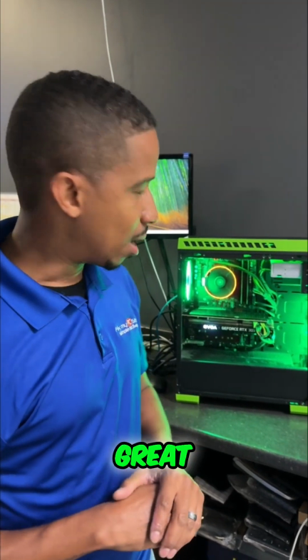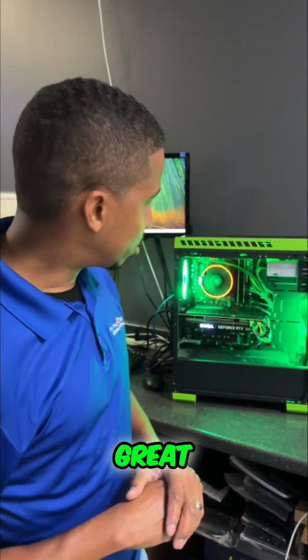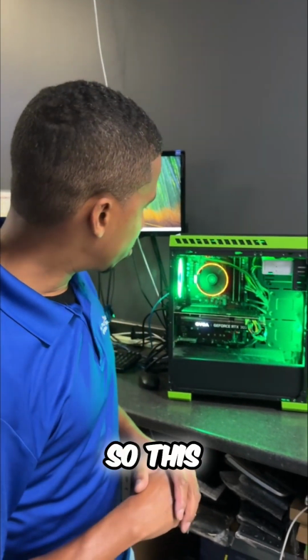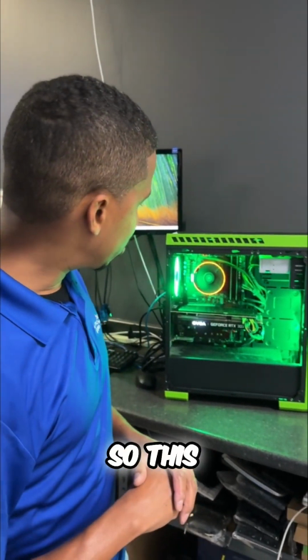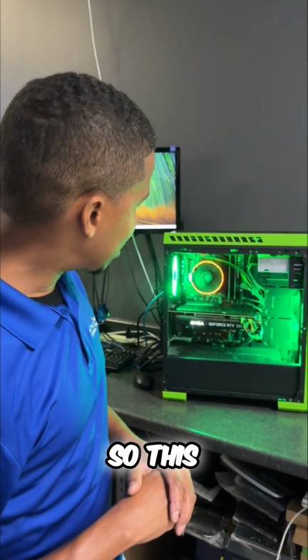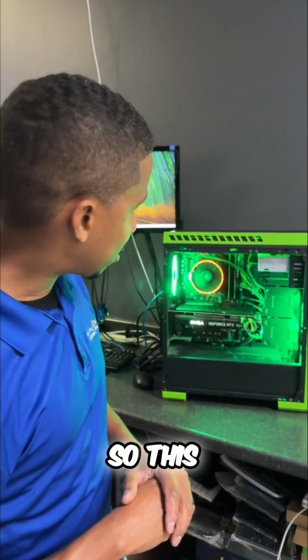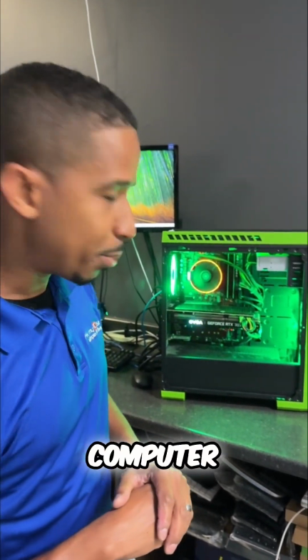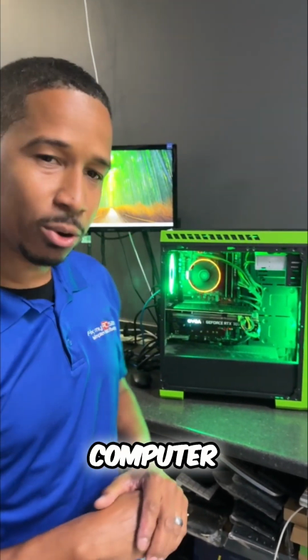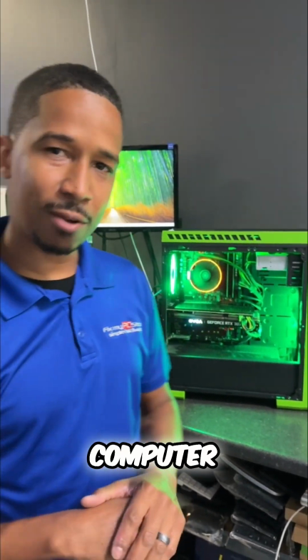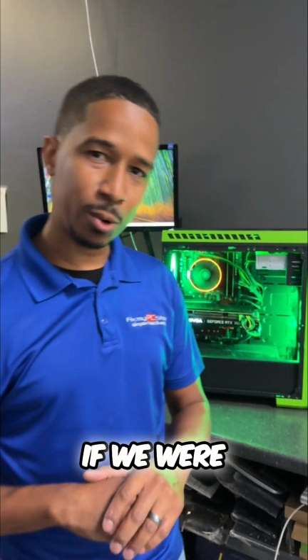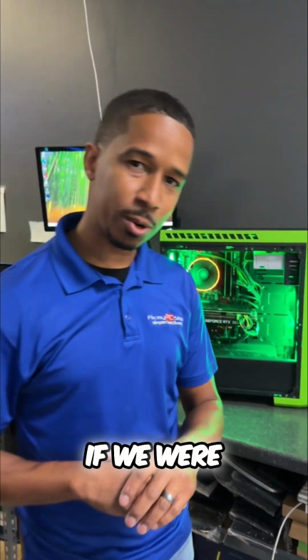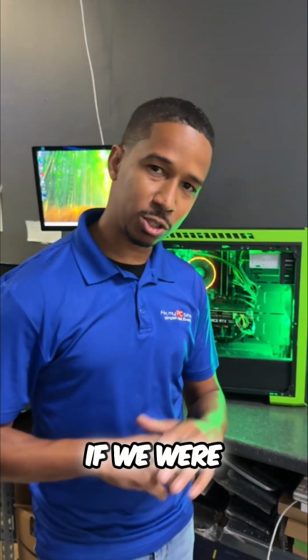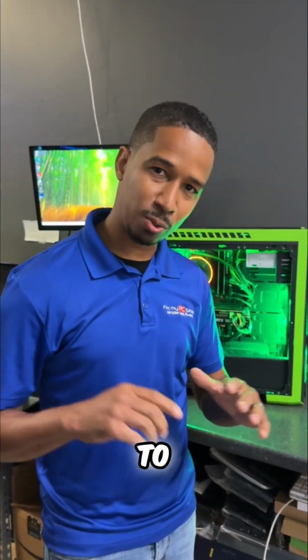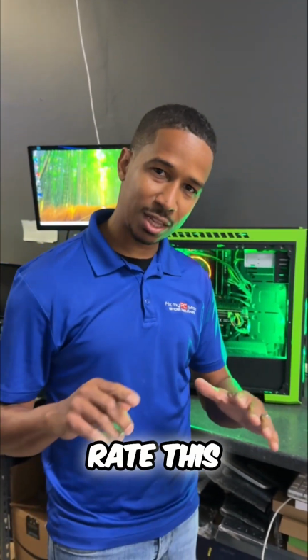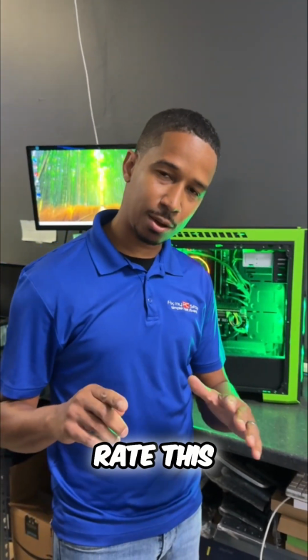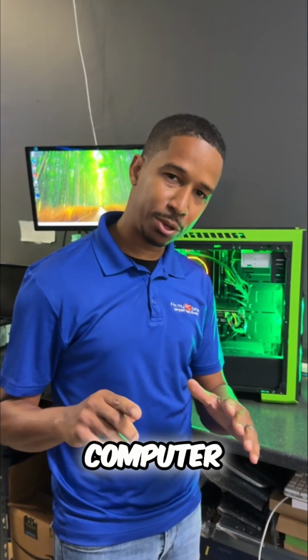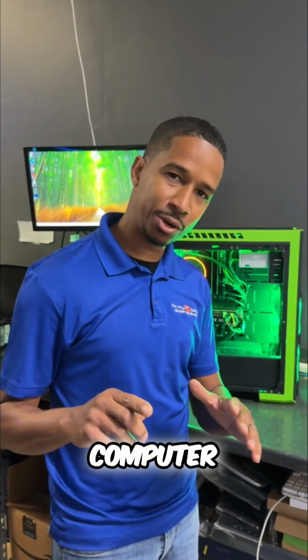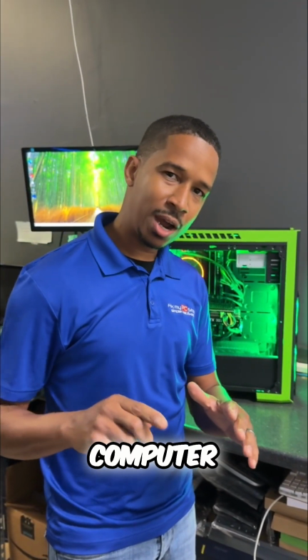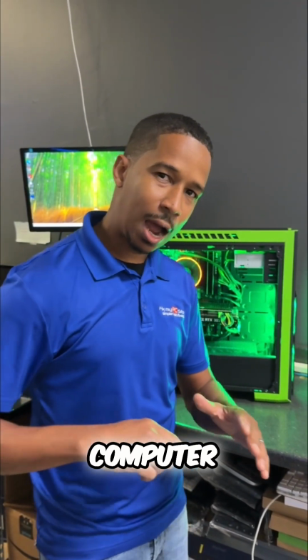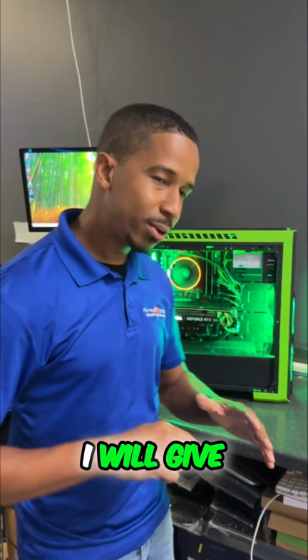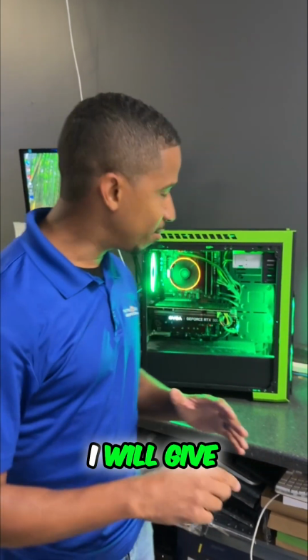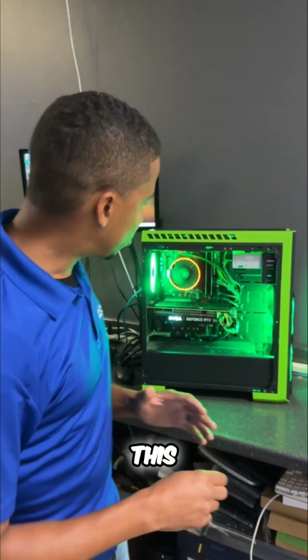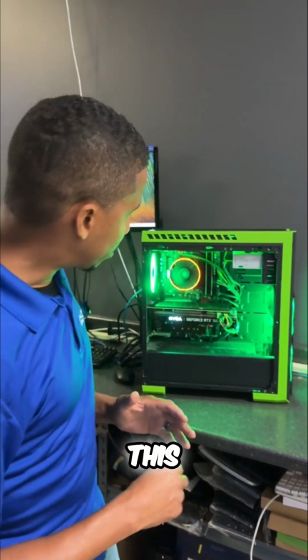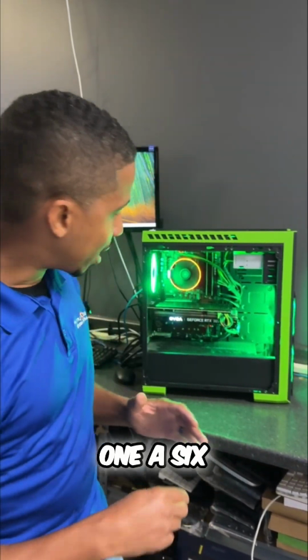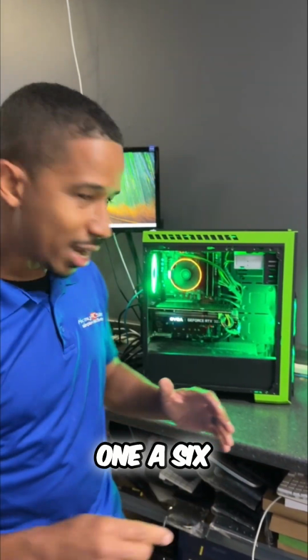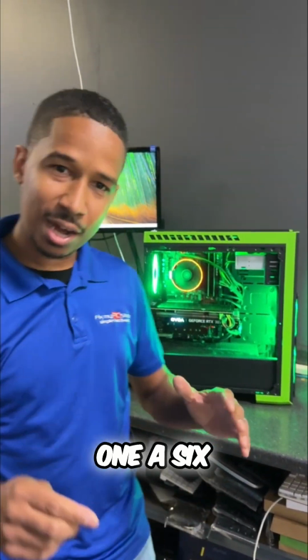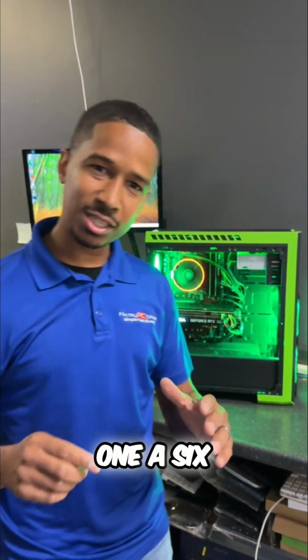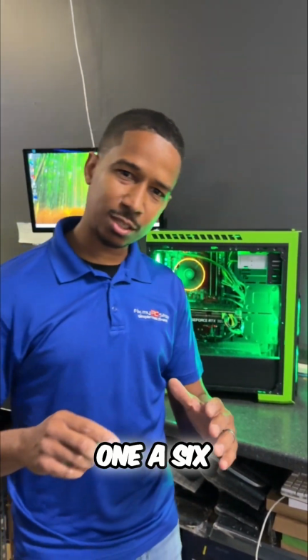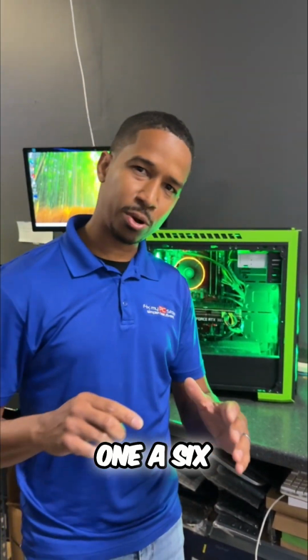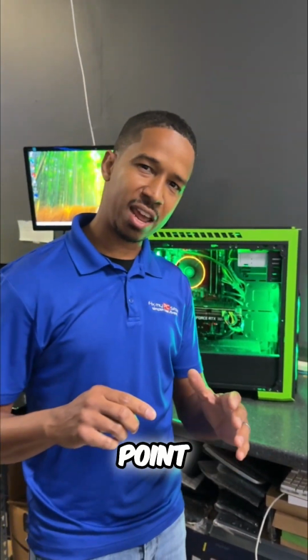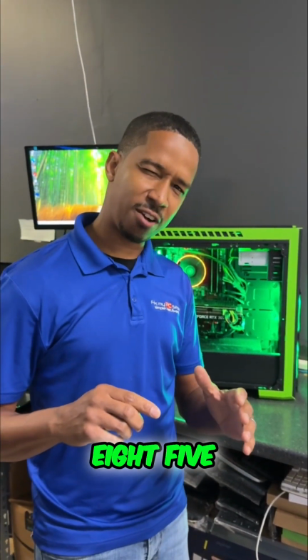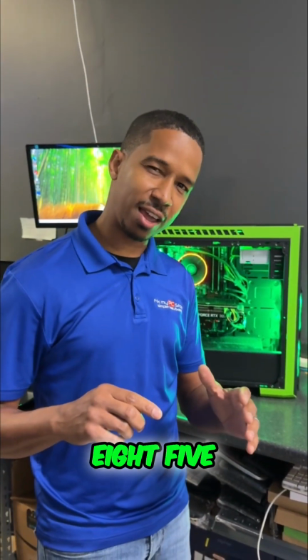So this computer — if we were to rate this computer — I would give this one a 6.85.